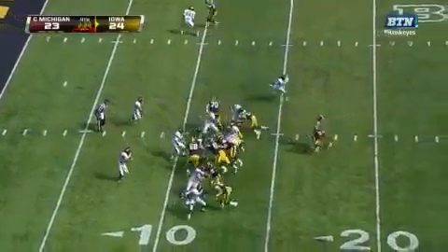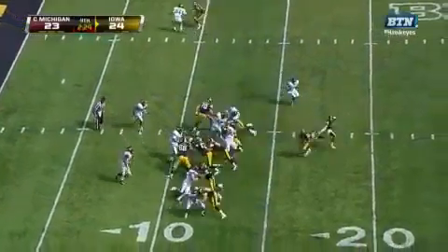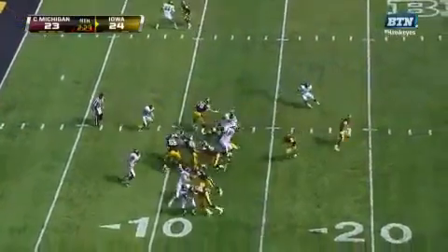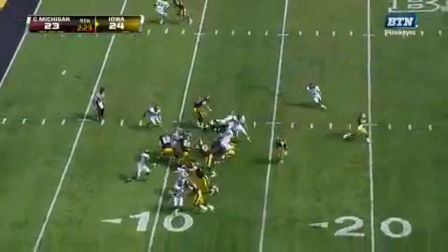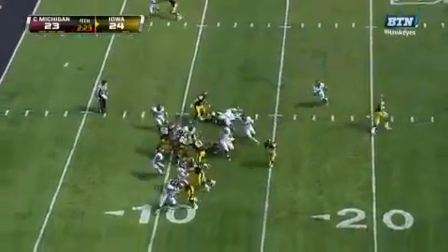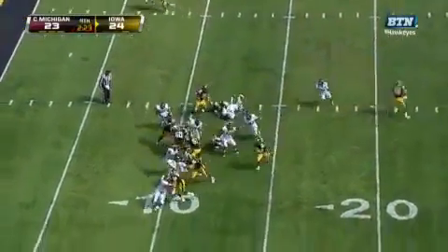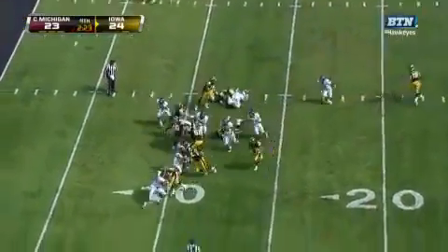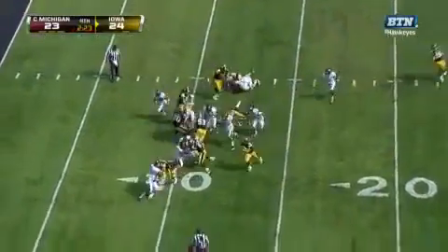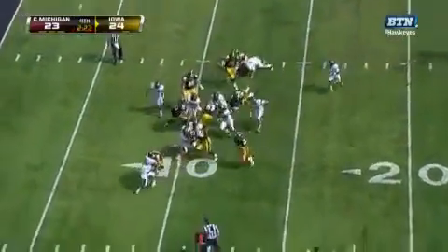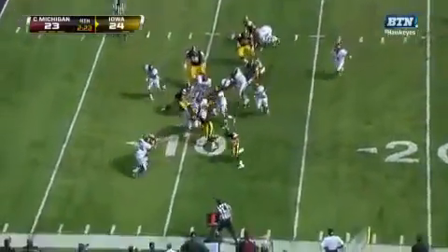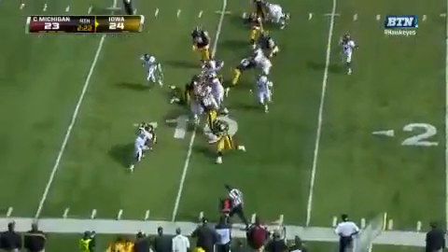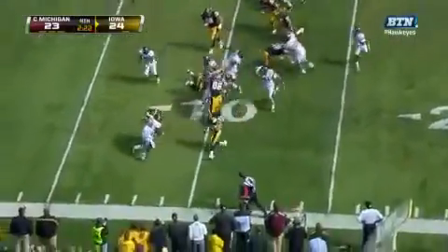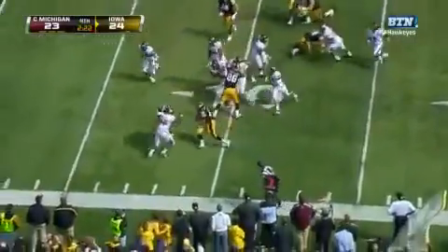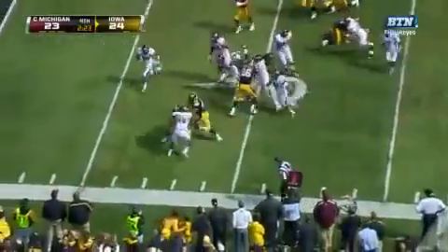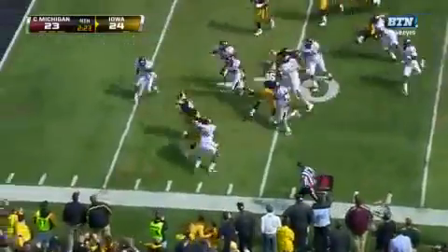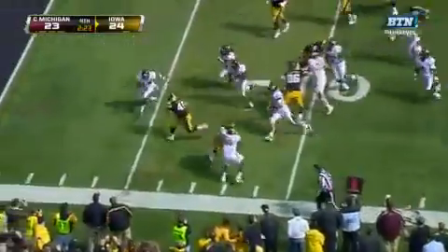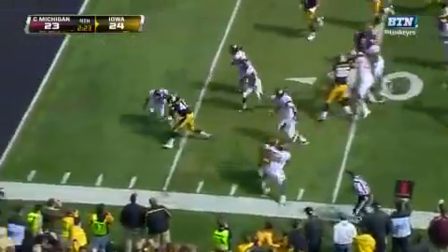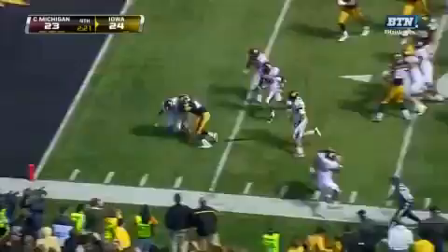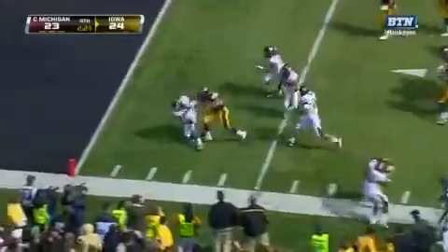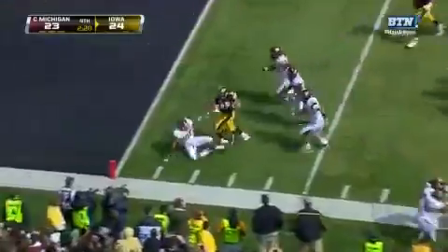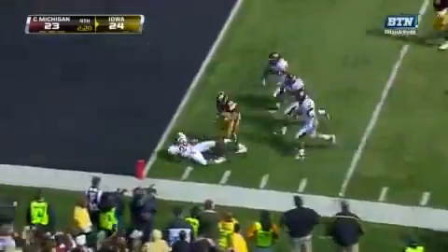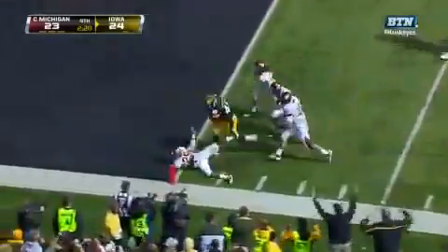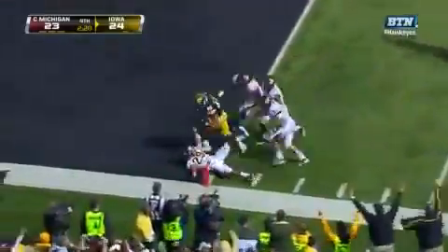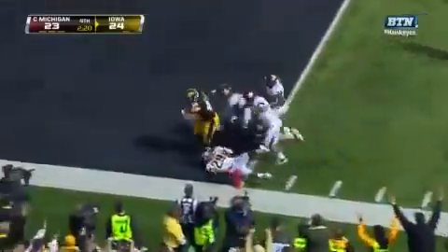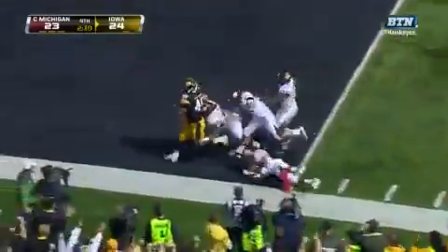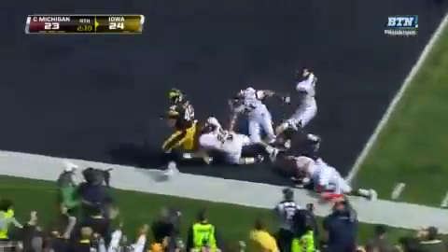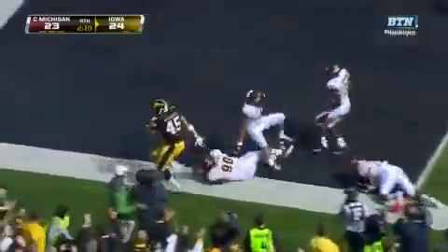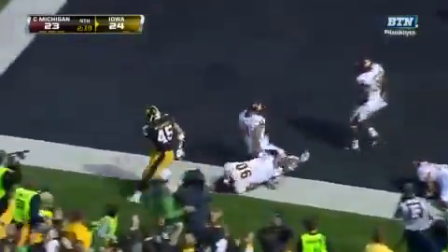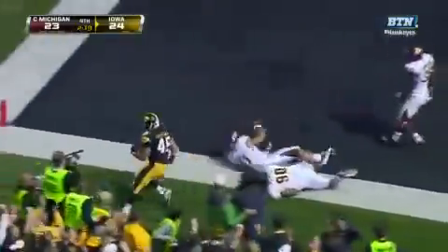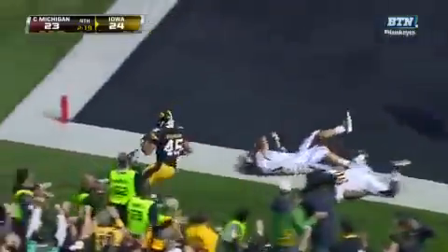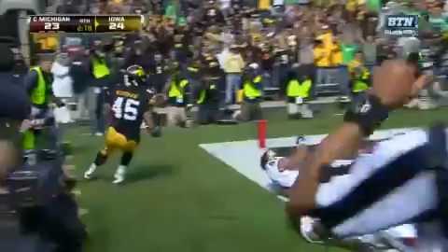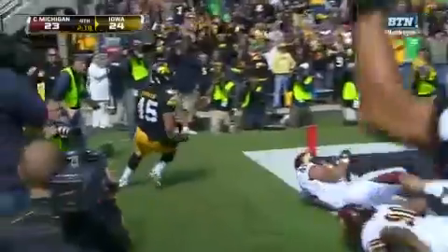Wiseman again. Wiseman to the outside, to the five, head into the end zone for the touchdown.